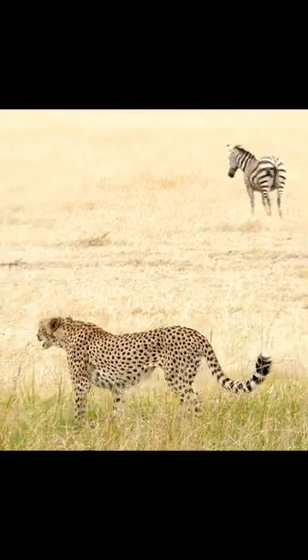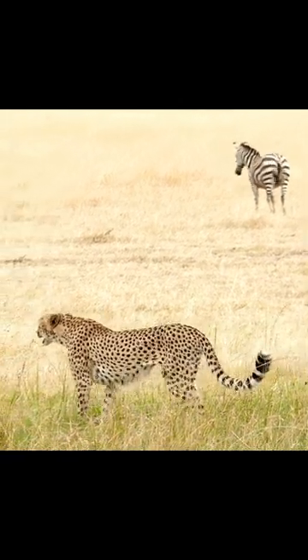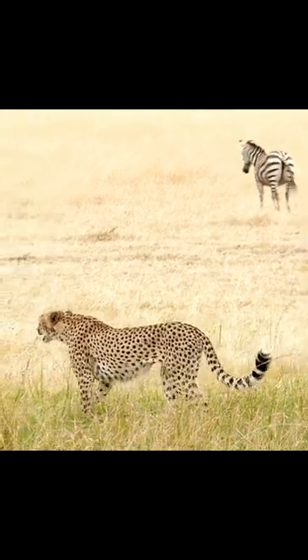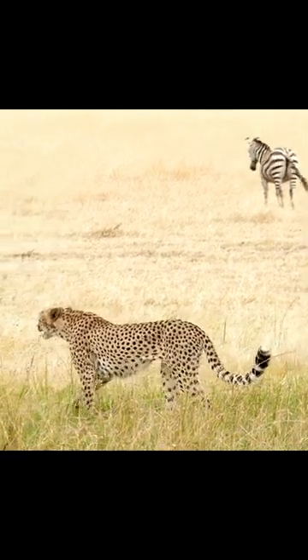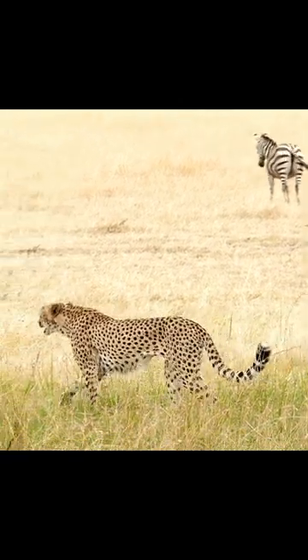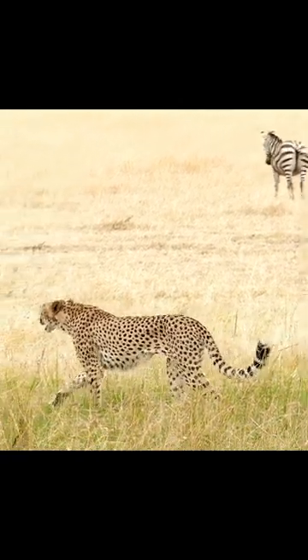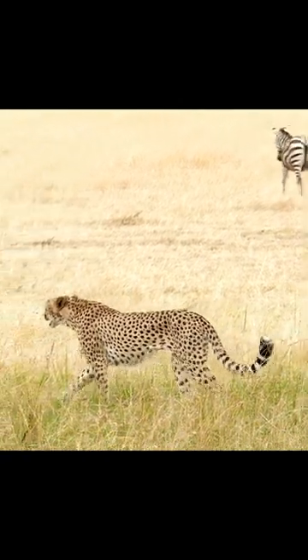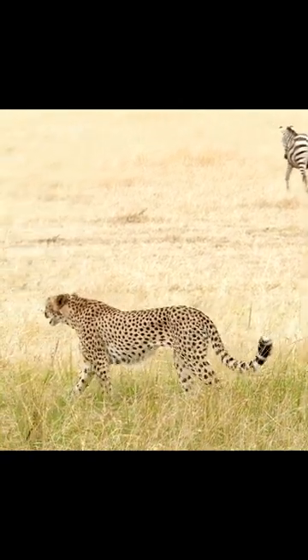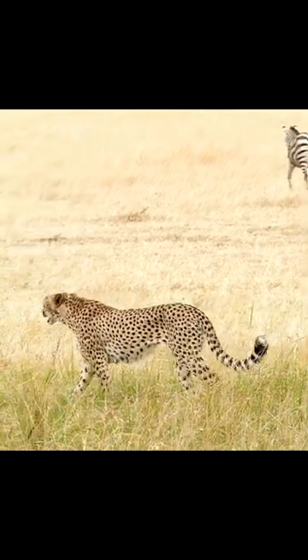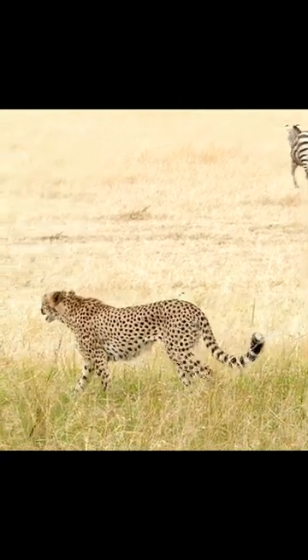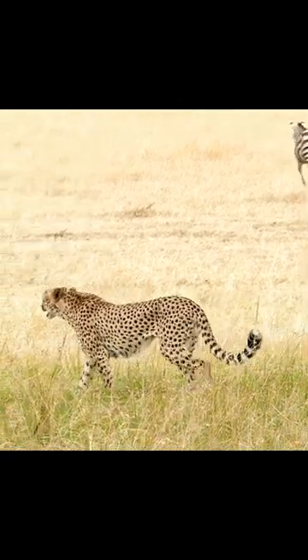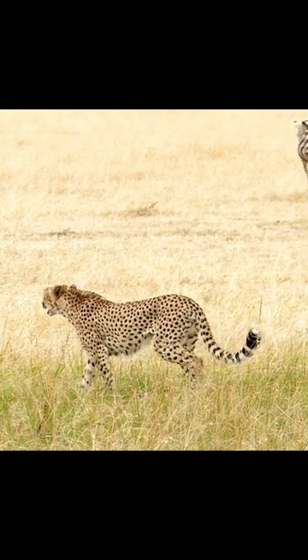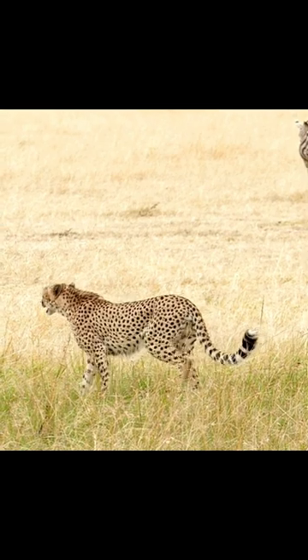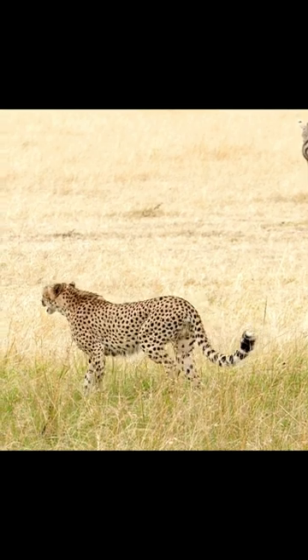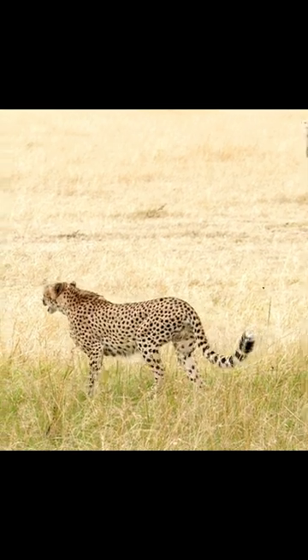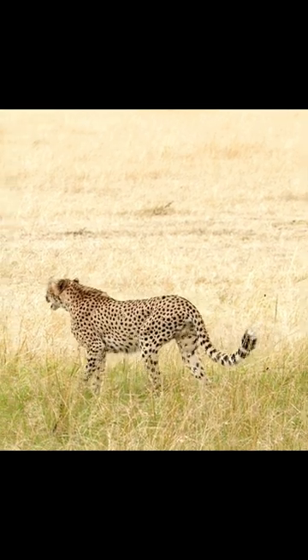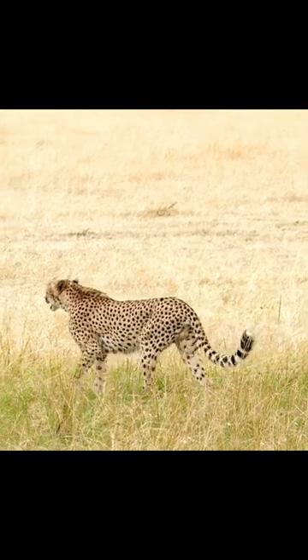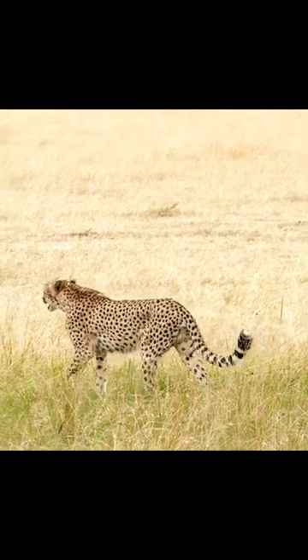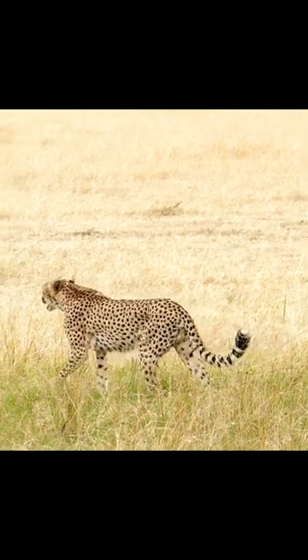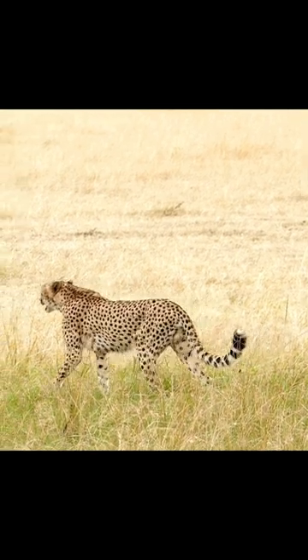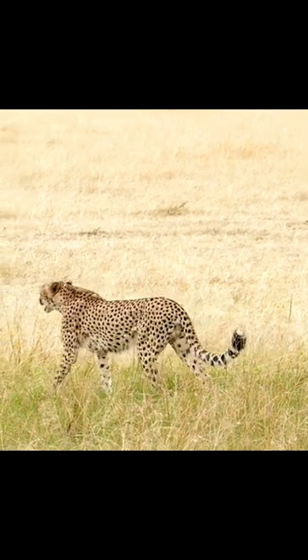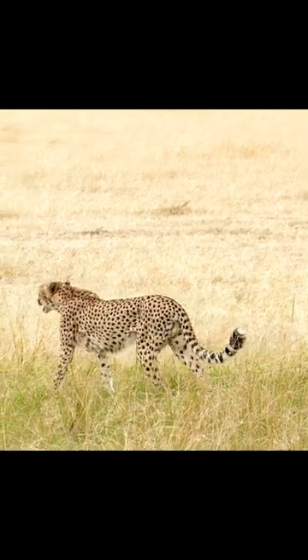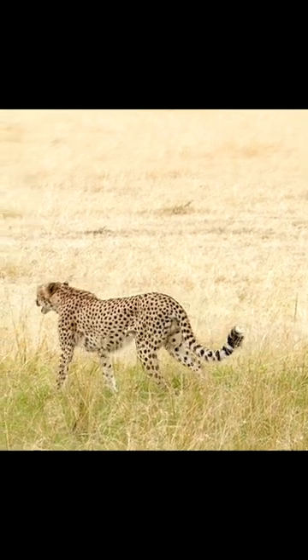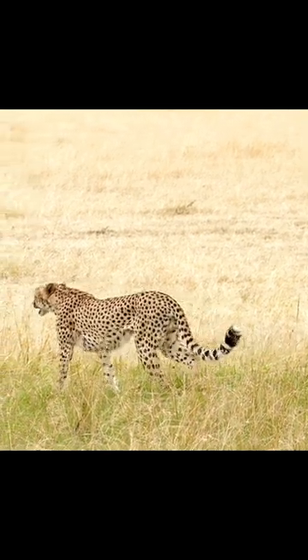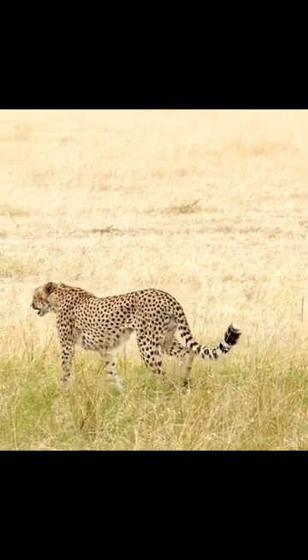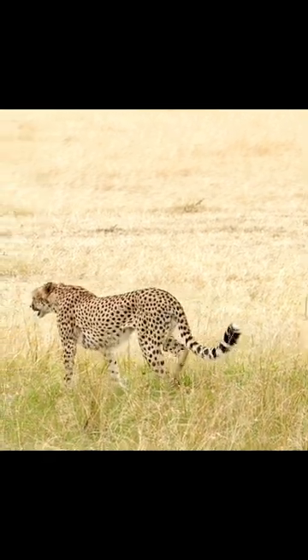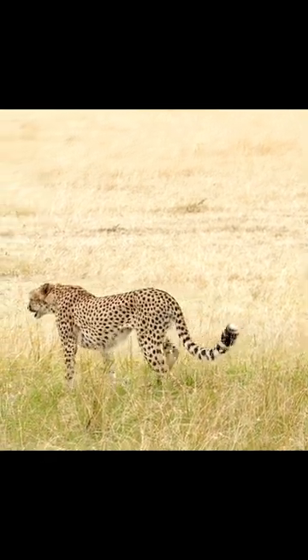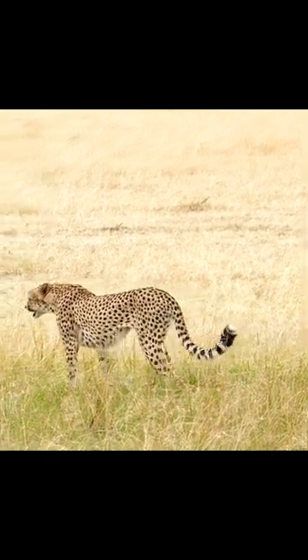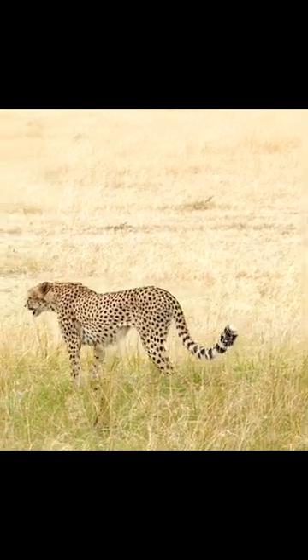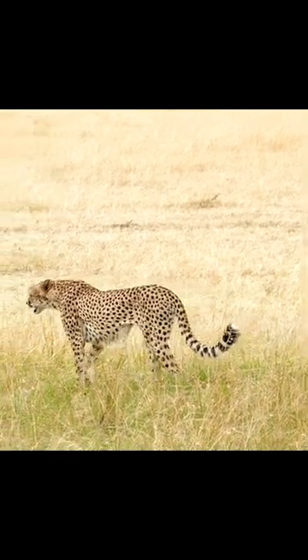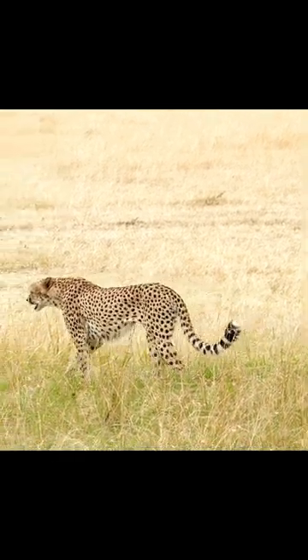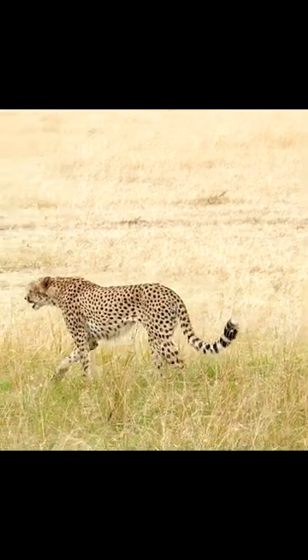After getting close enough to the prey, the cheetahs use their speed and agility to chase and get hold of their prey.